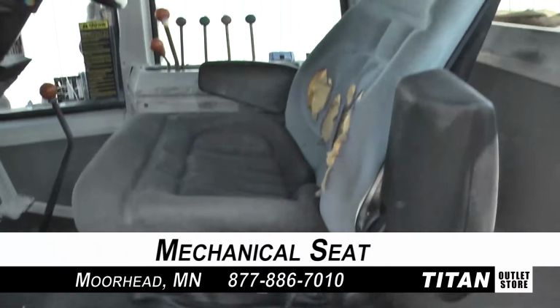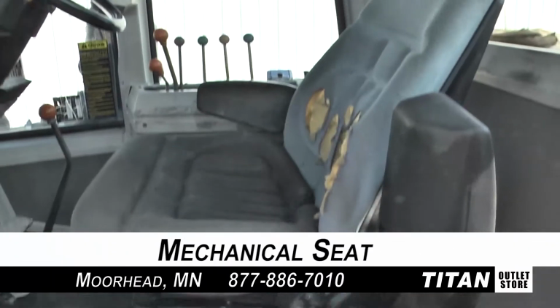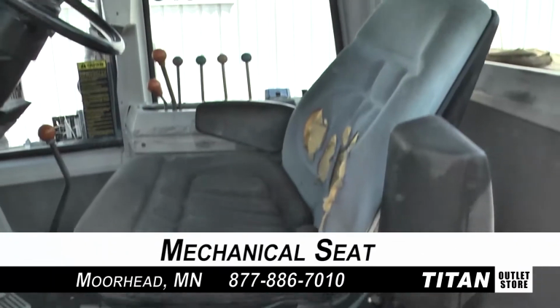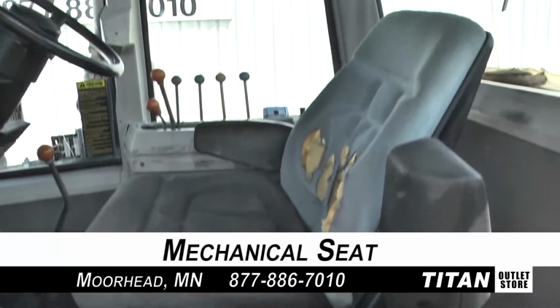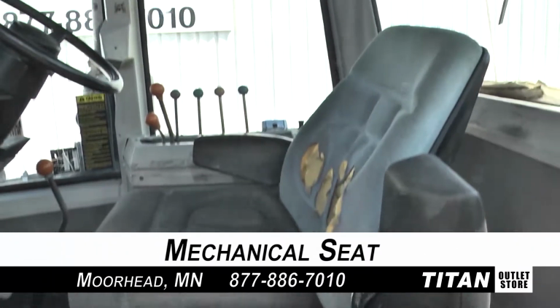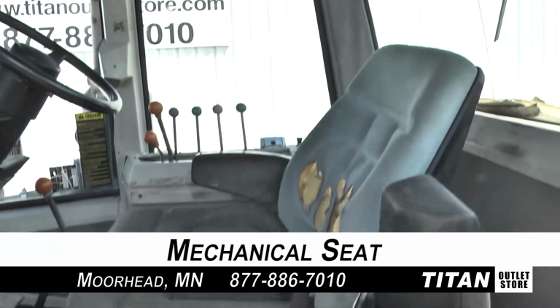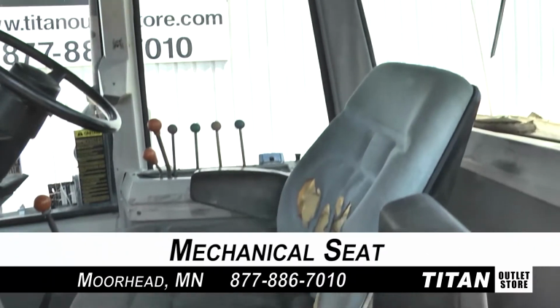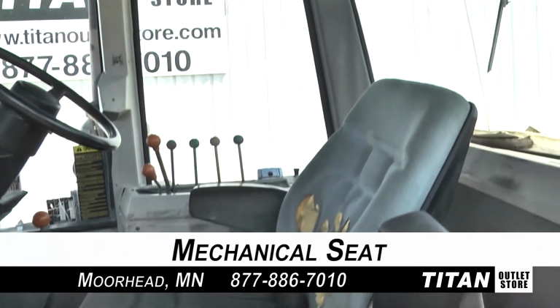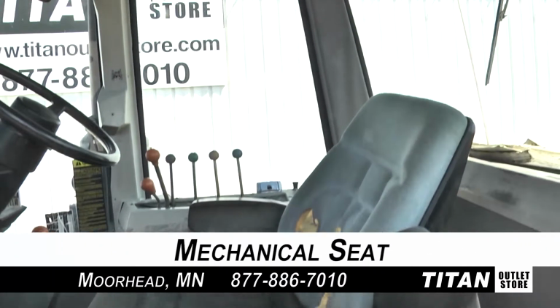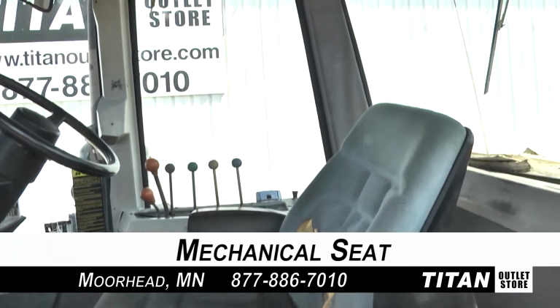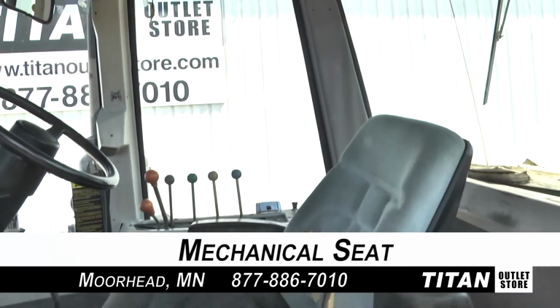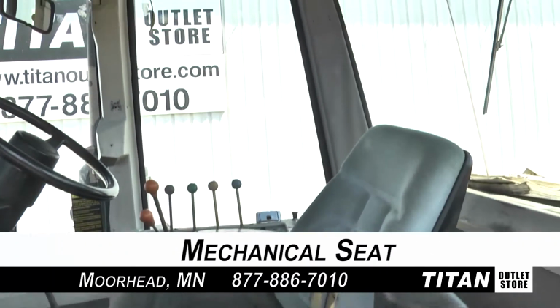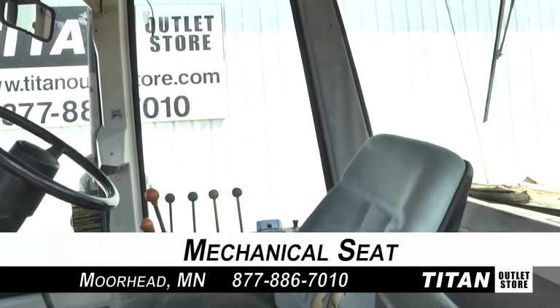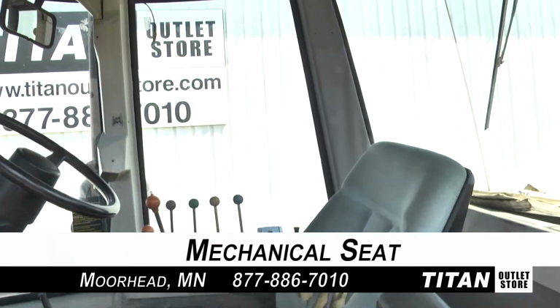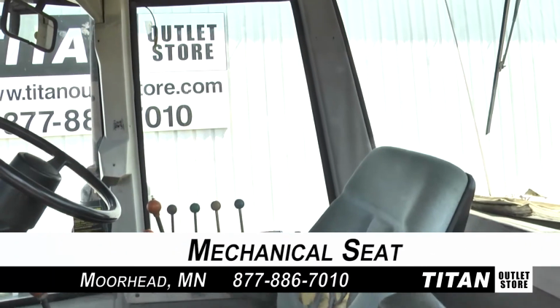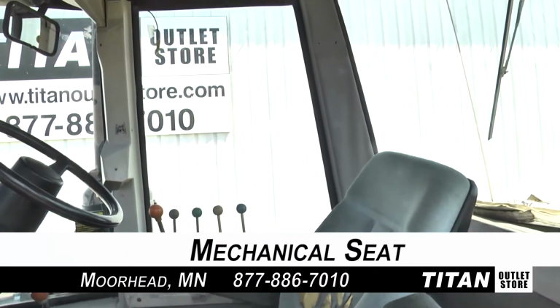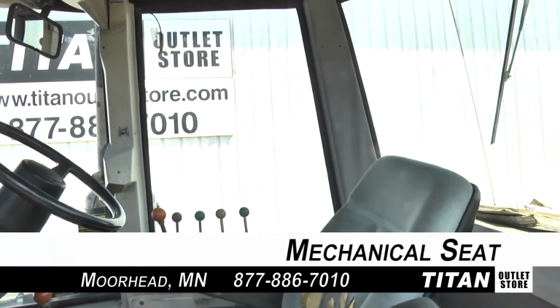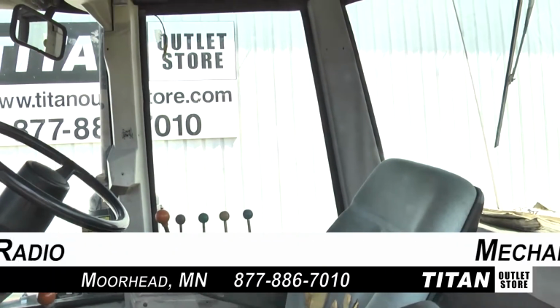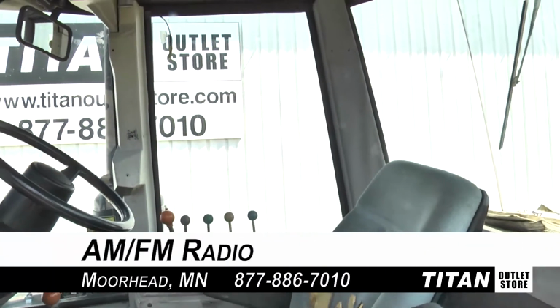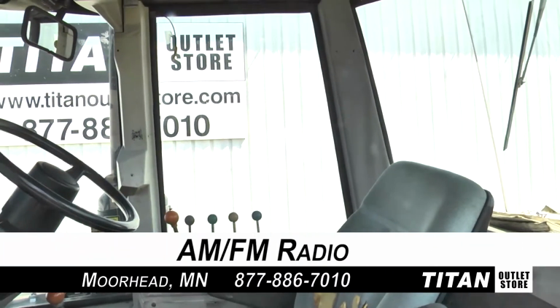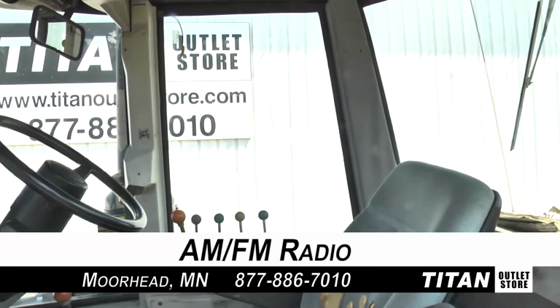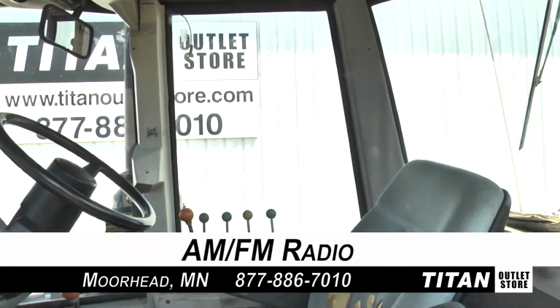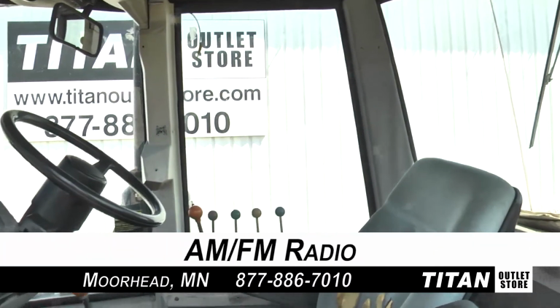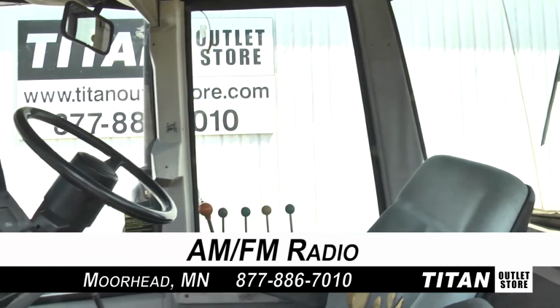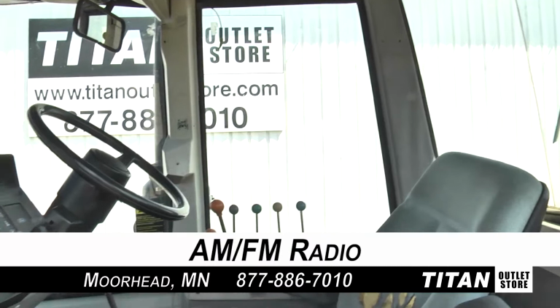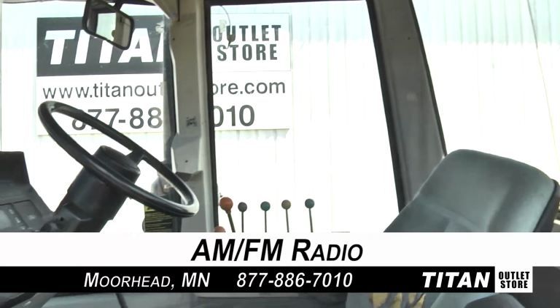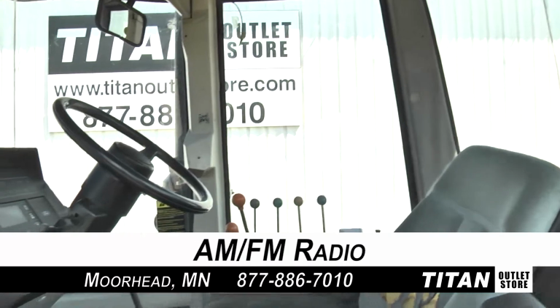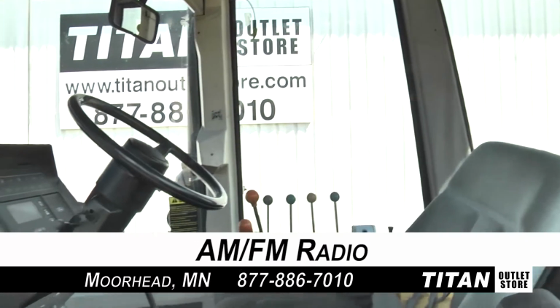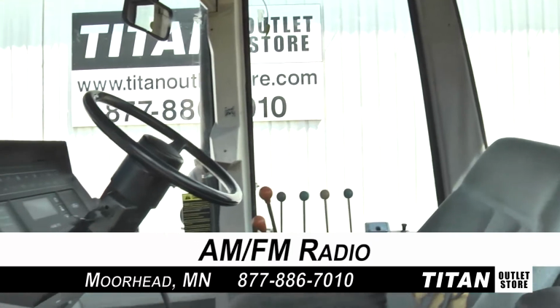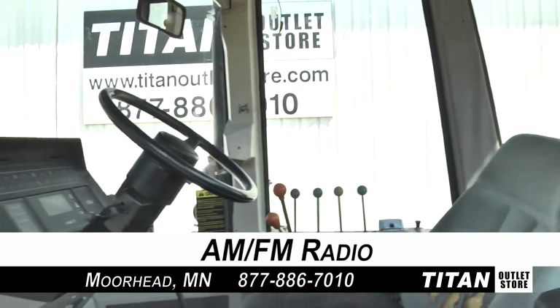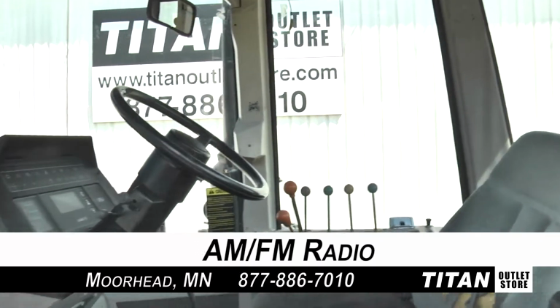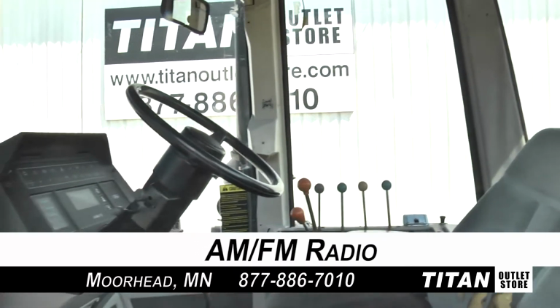Up in the cab, which is in fair condition, there is a mechanical seat and AM/FM radio.